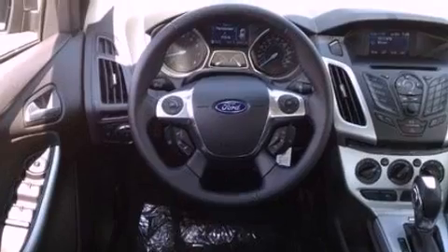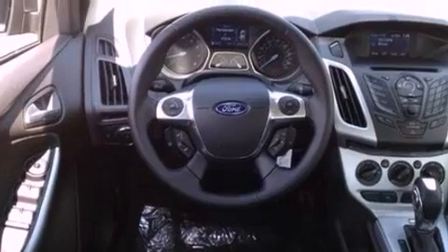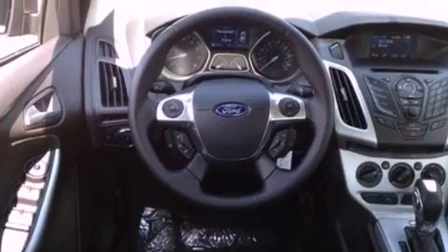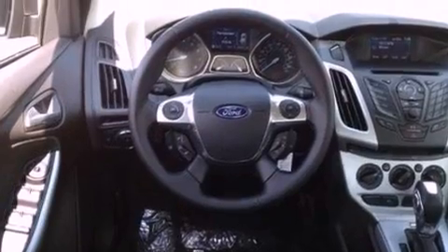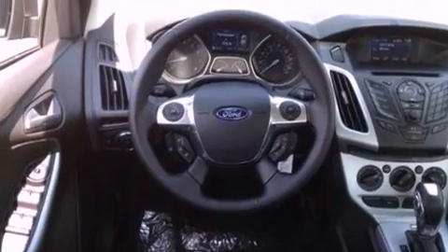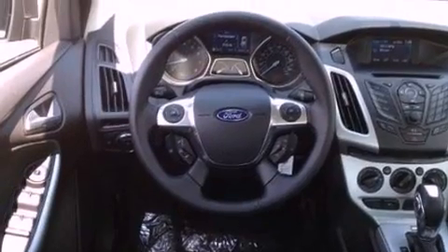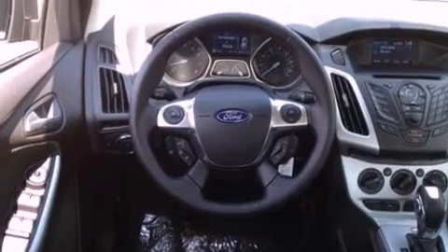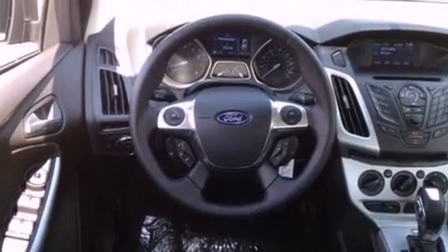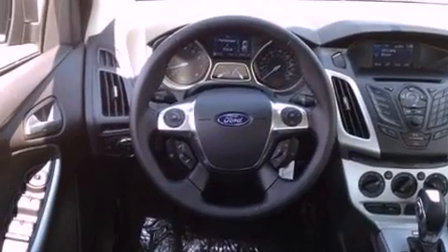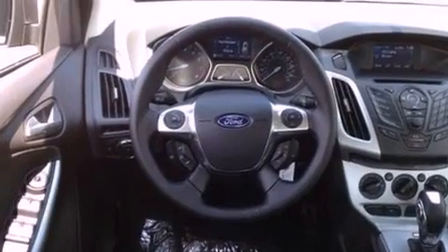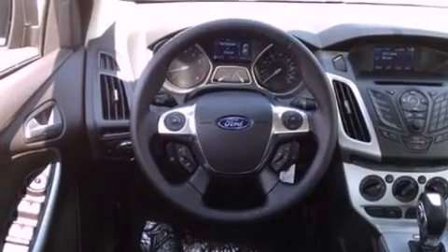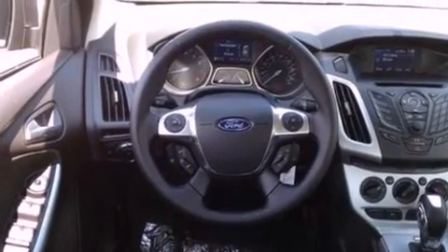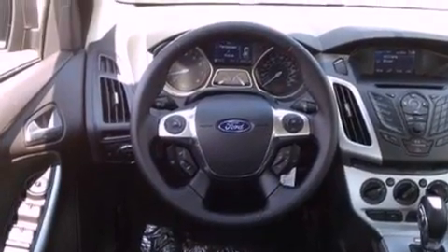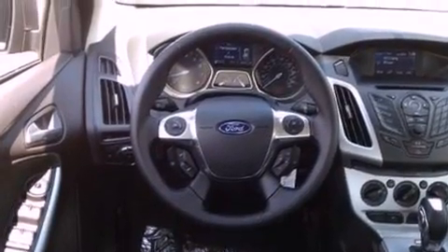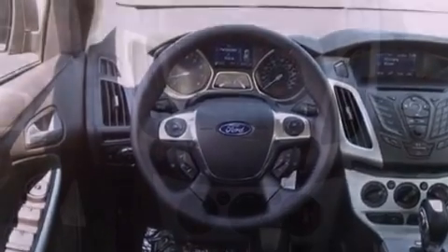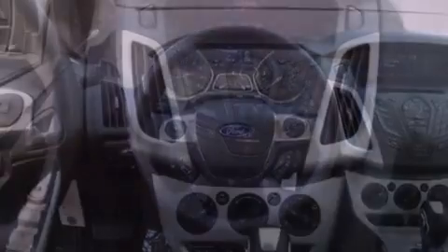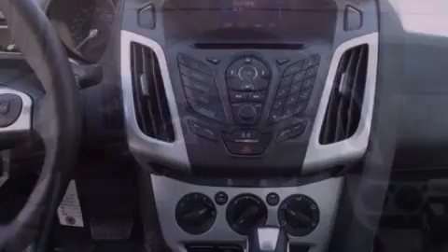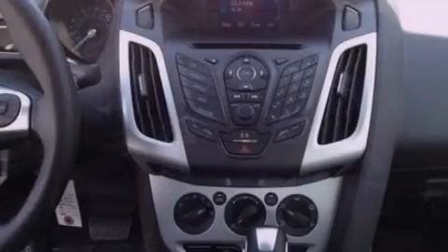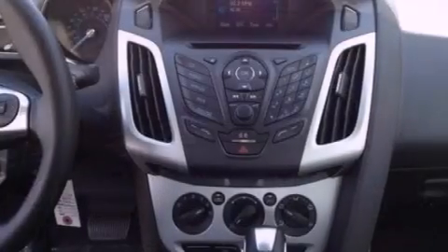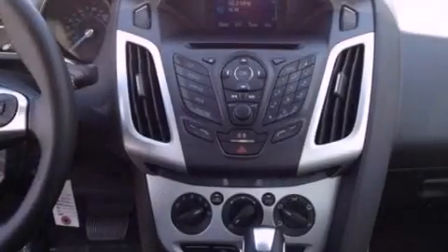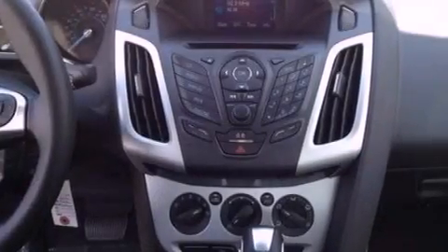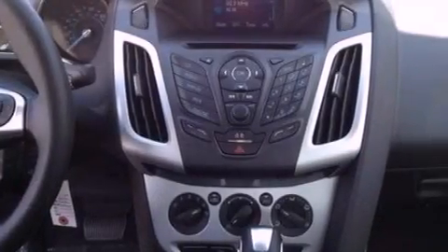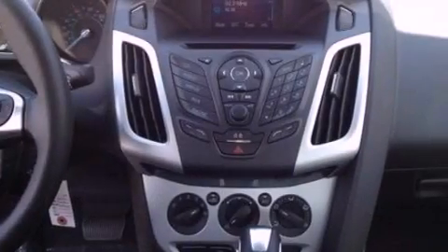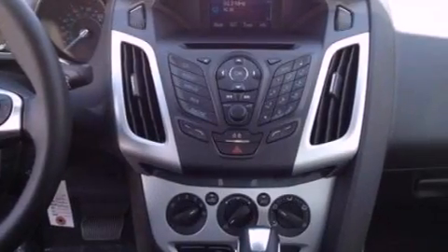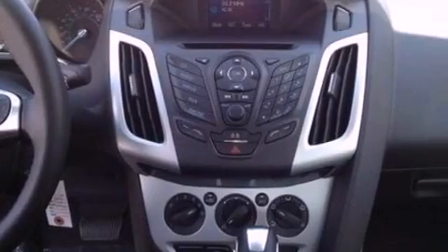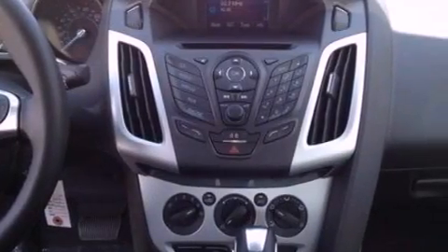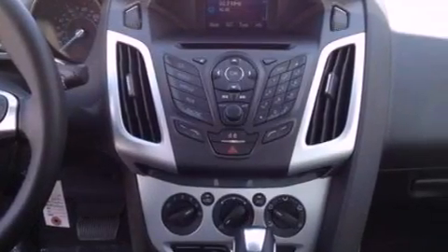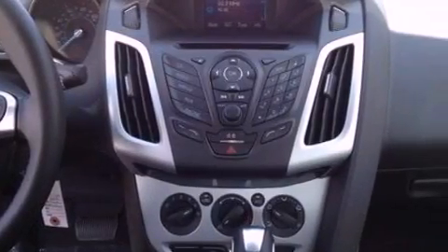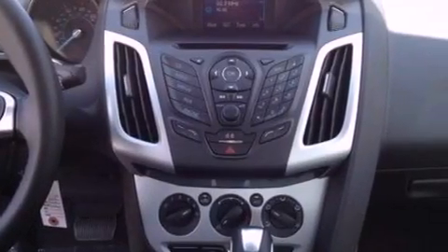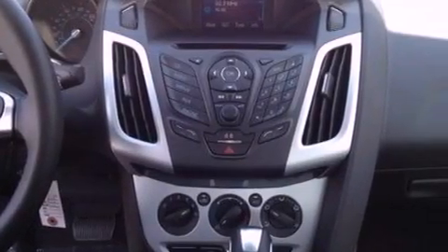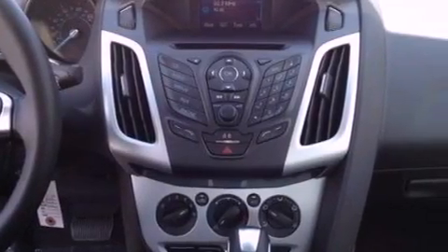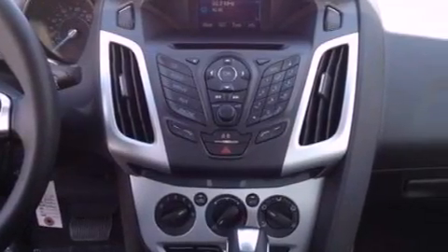Front fog lights. Dusk sensing headlights. Air conditioning. And a multi-link rear suspension.